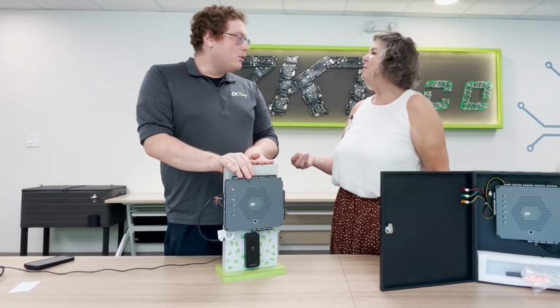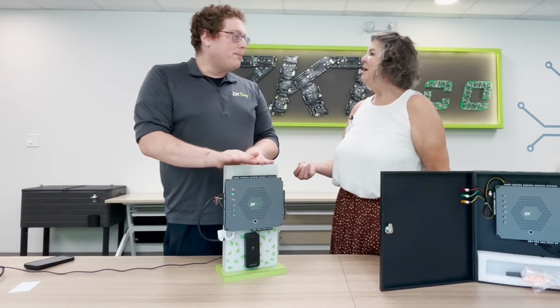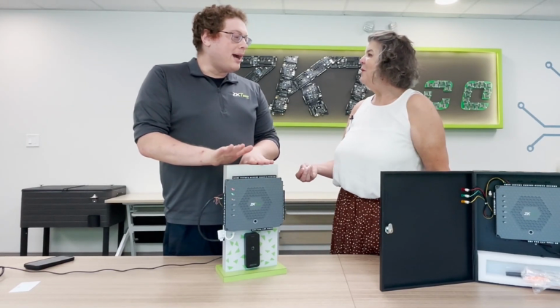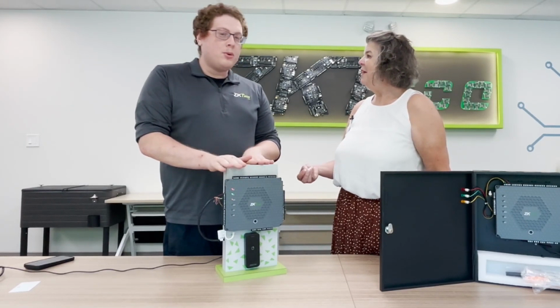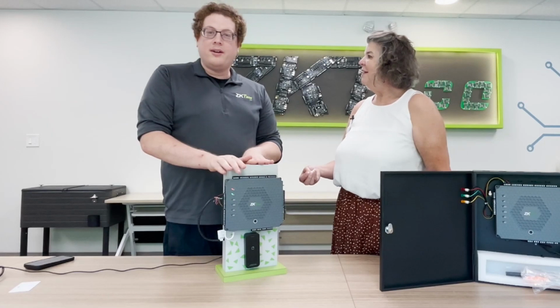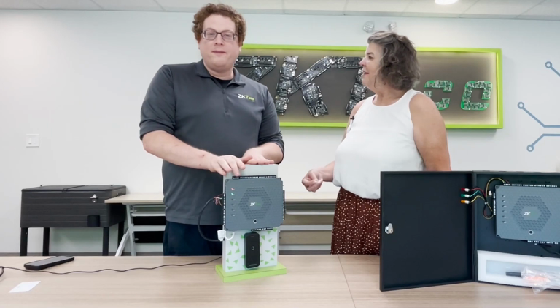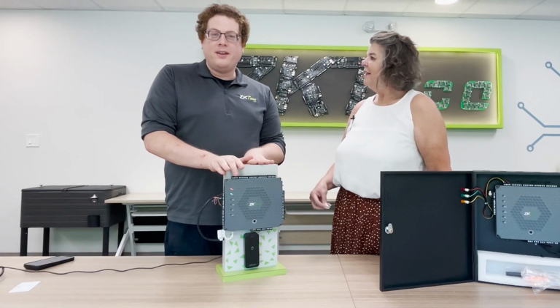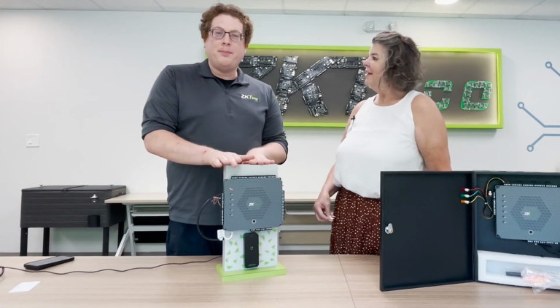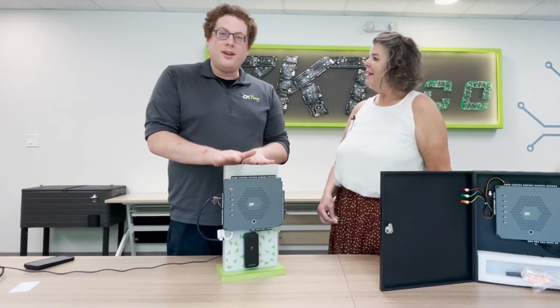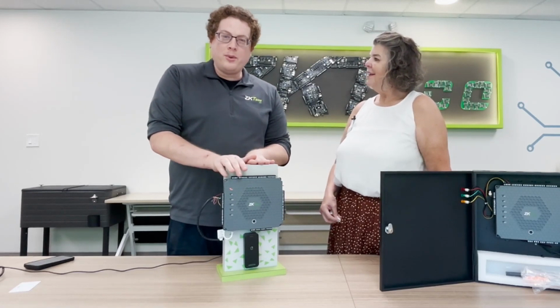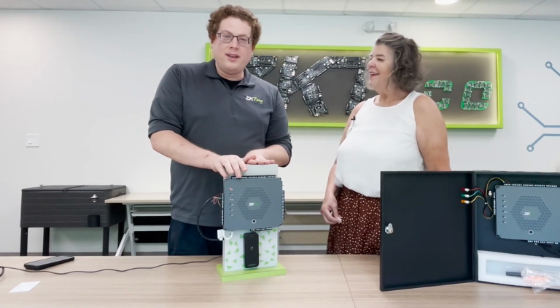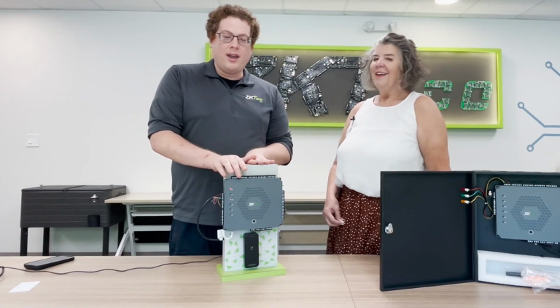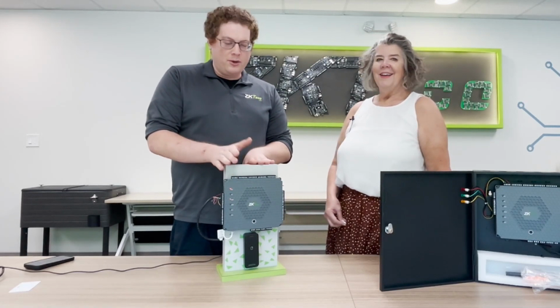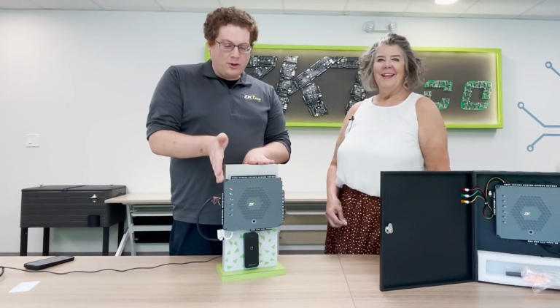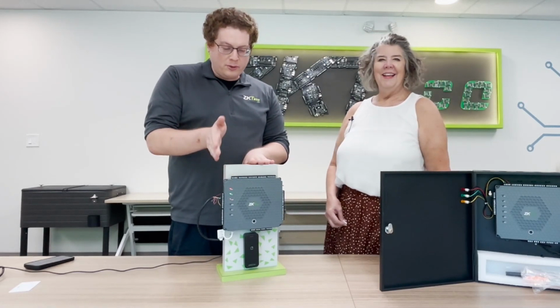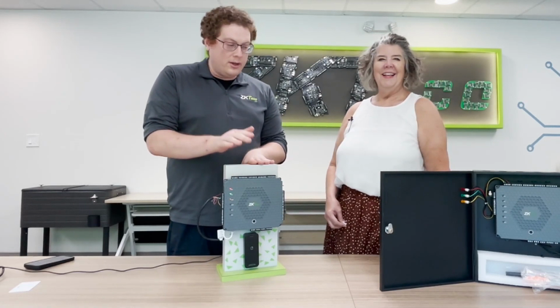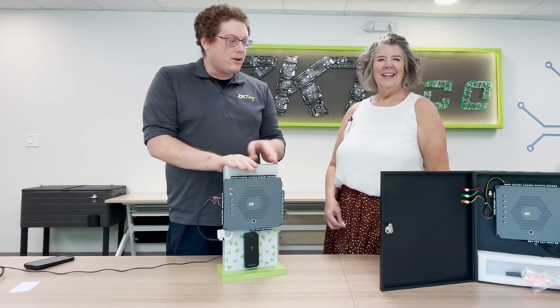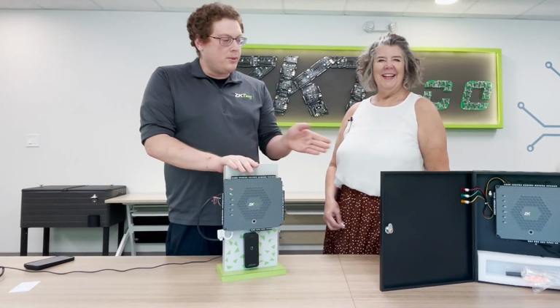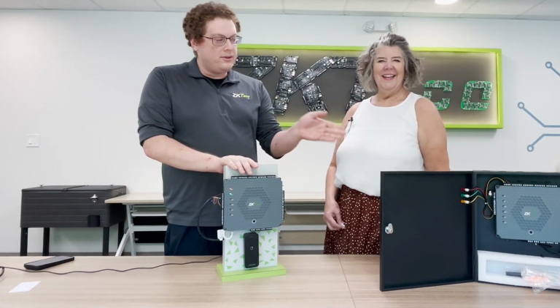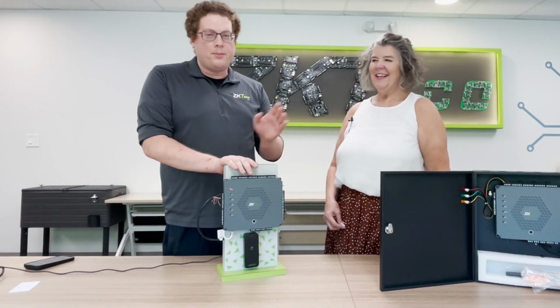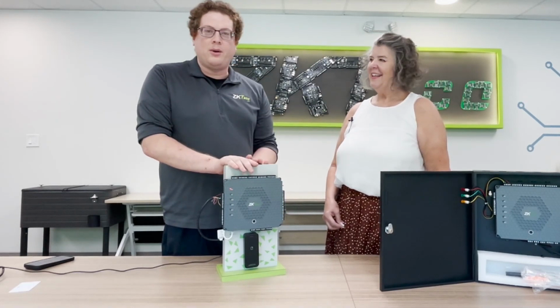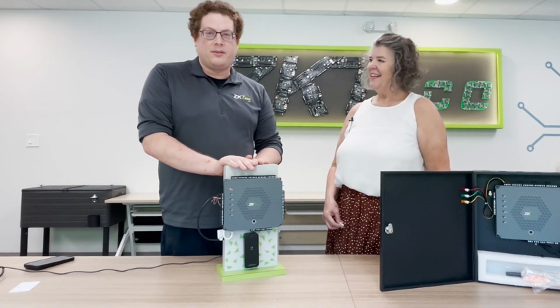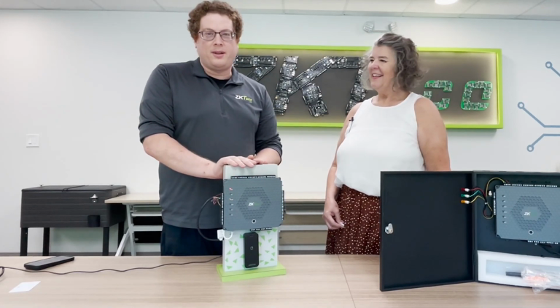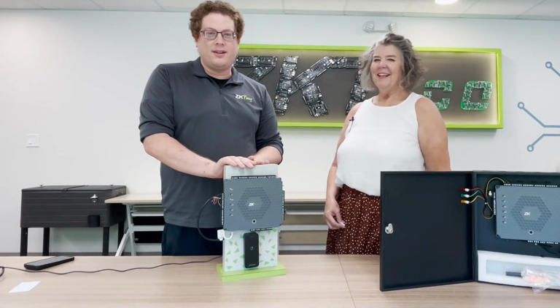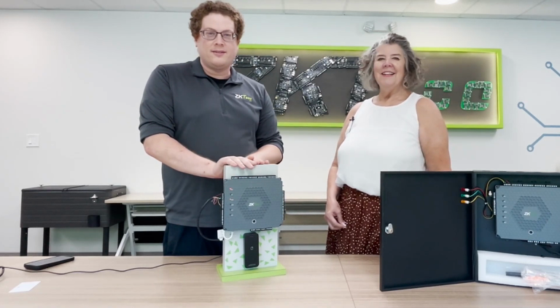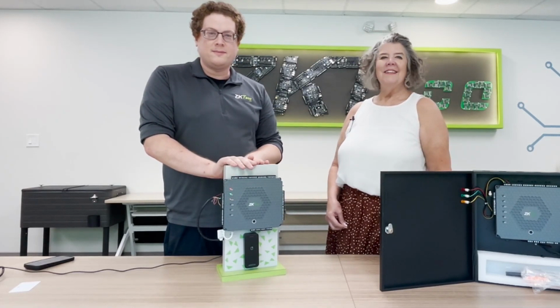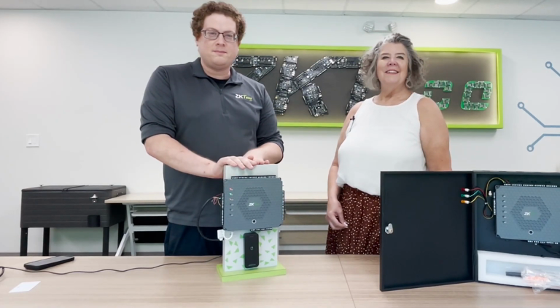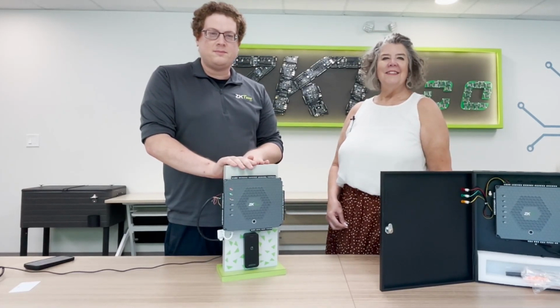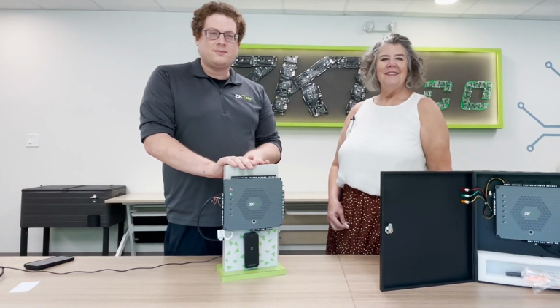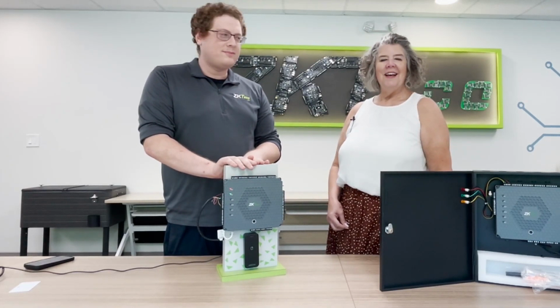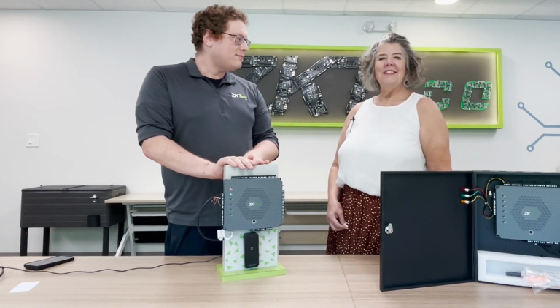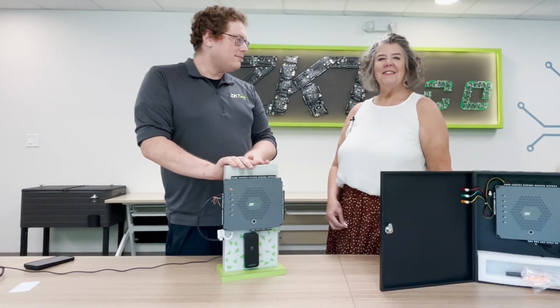PoE — and you can power it via PoE. And it'll also come with its own power supply.